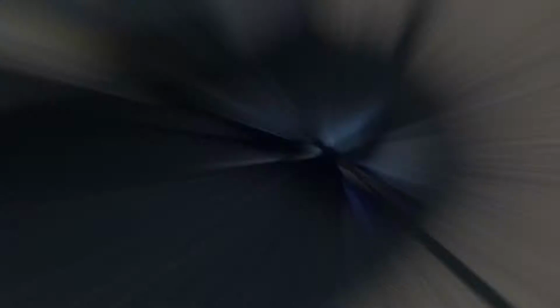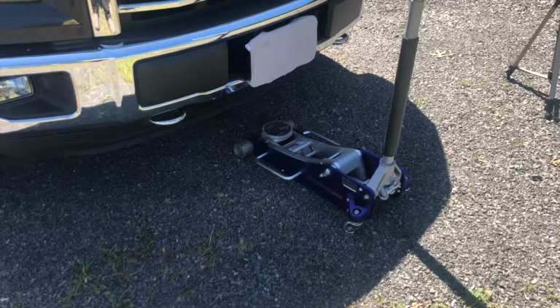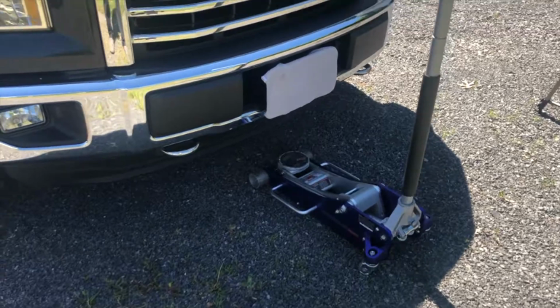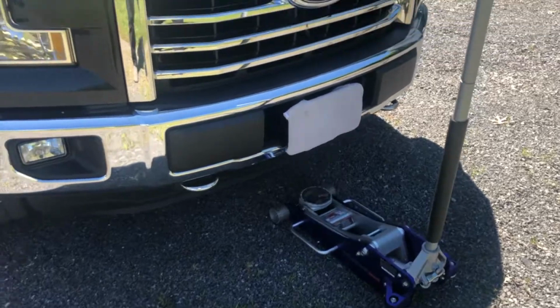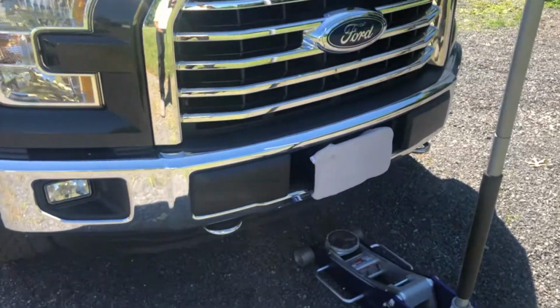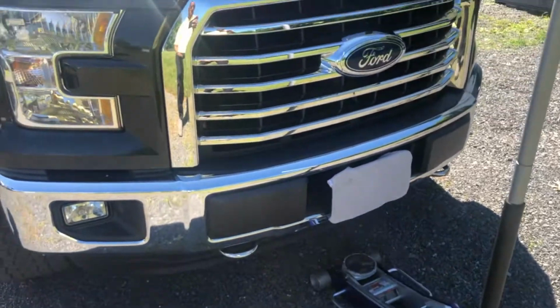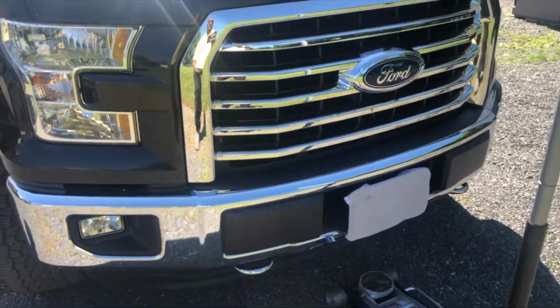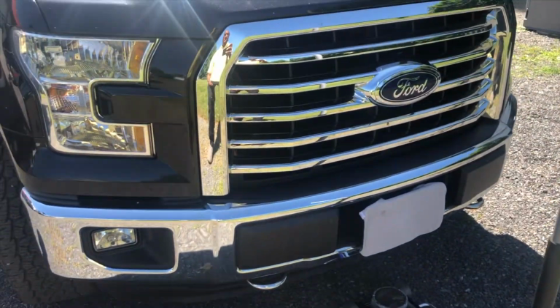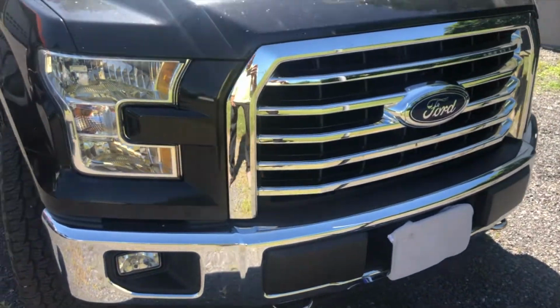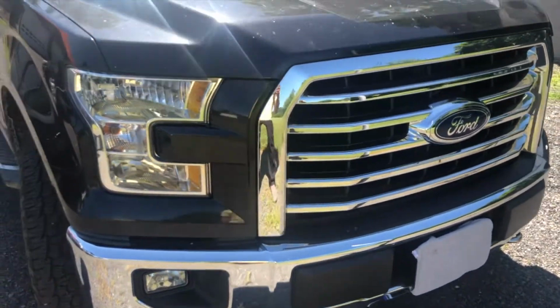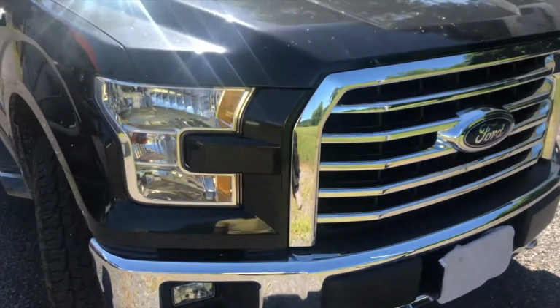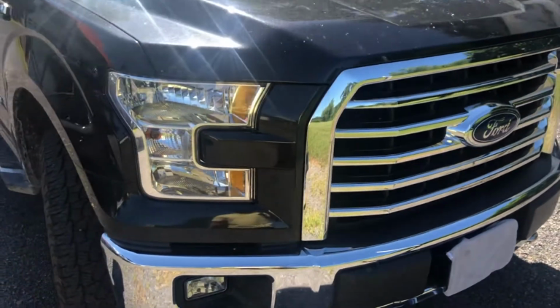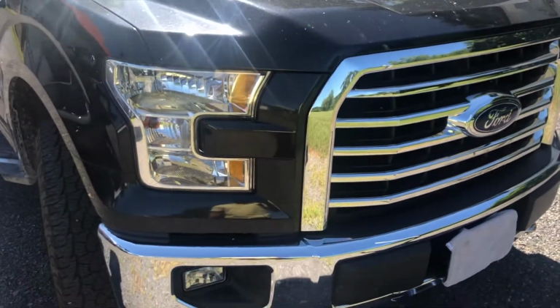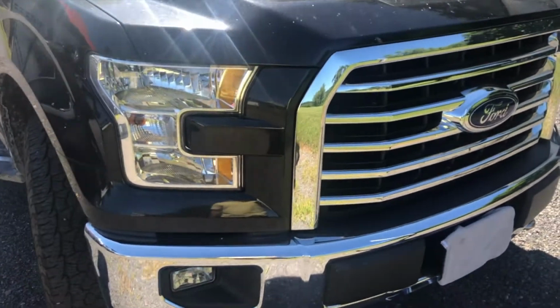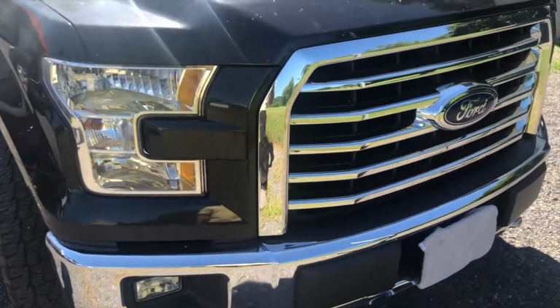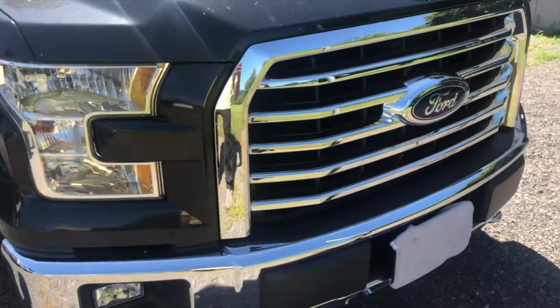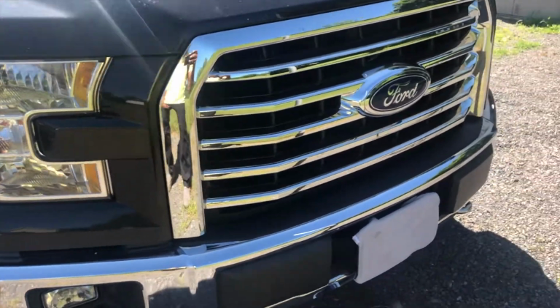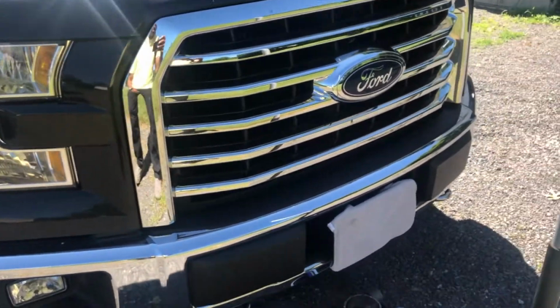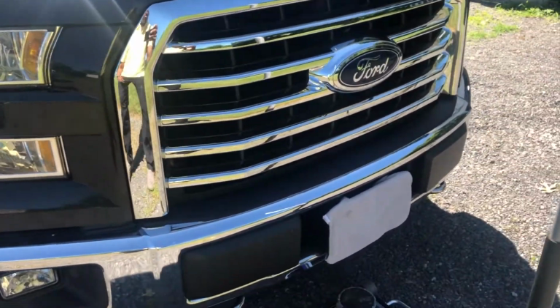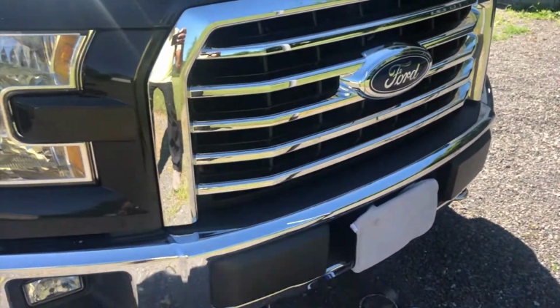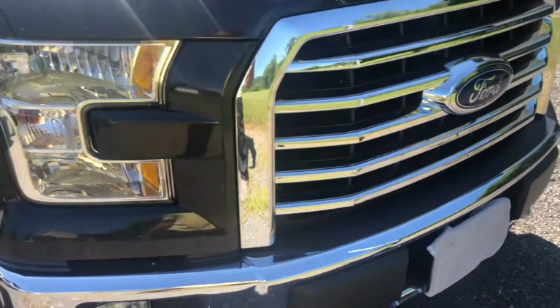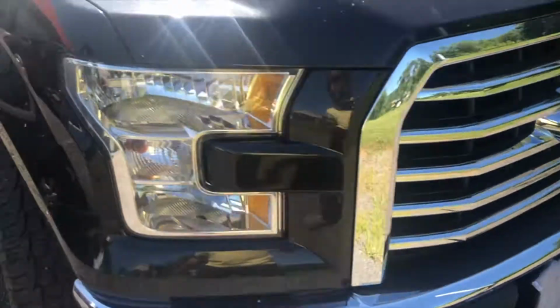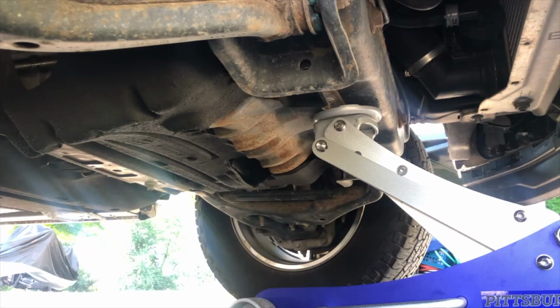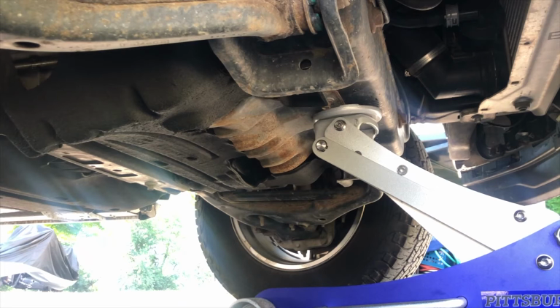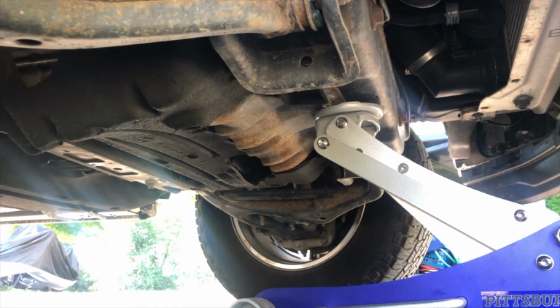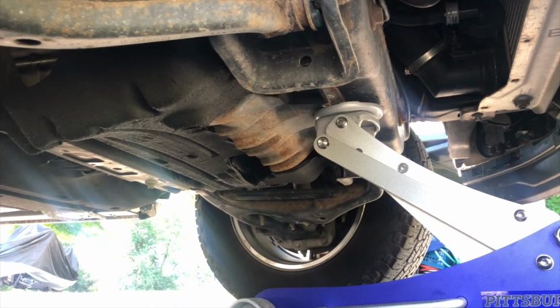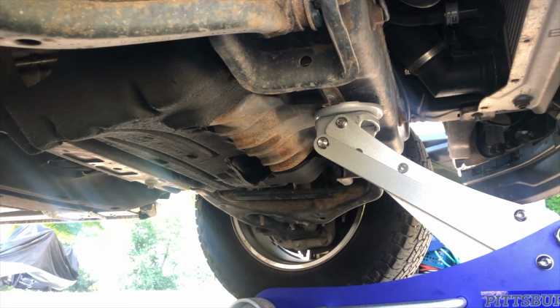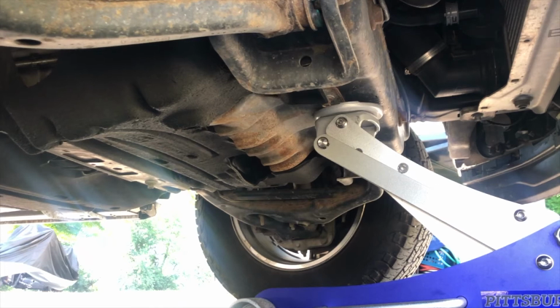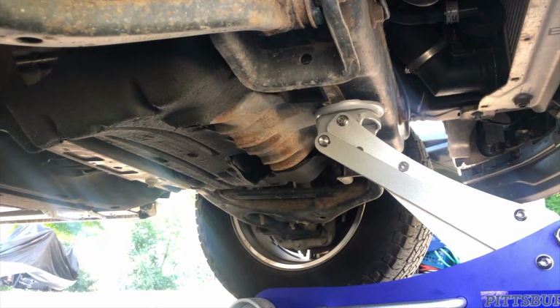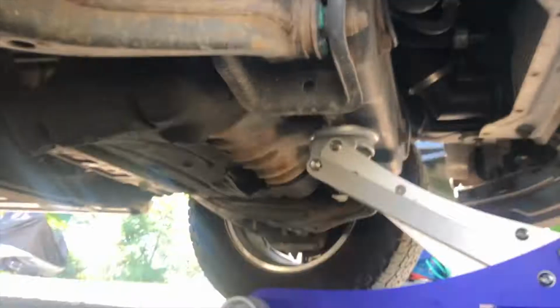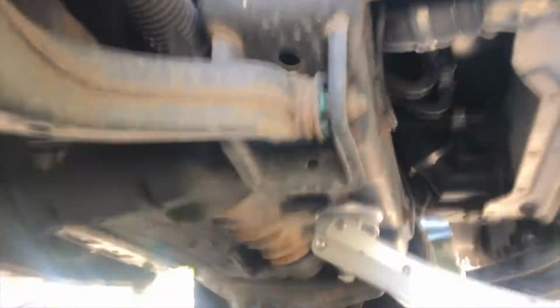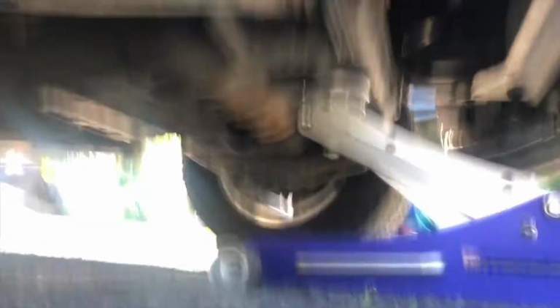In this video, we're going to show you how to jack up a Ford F-150 the right way. Let's go.